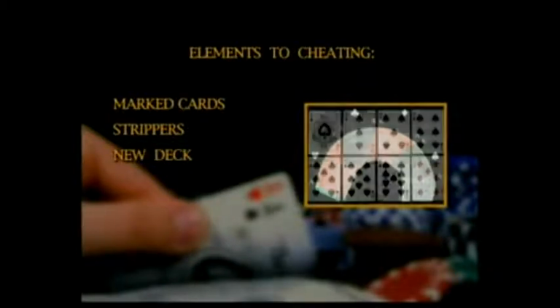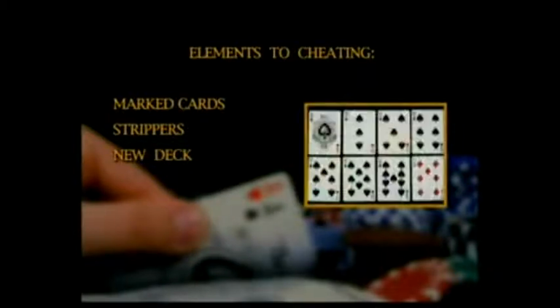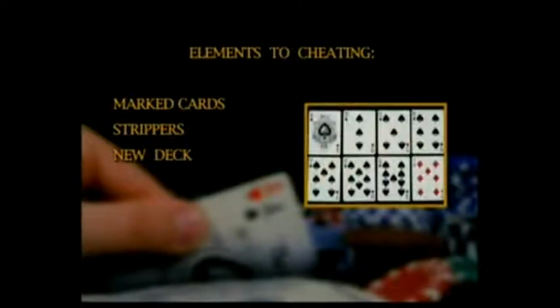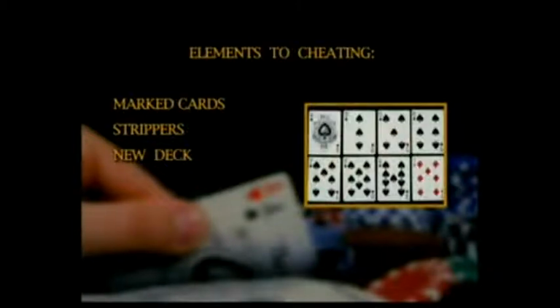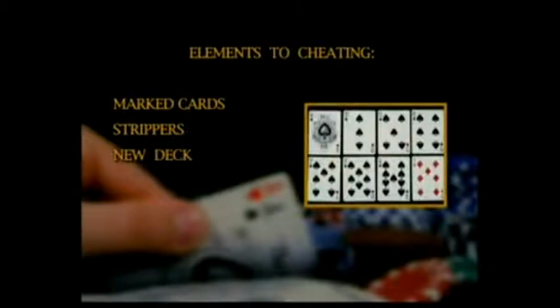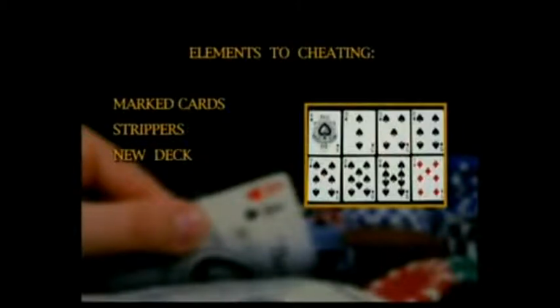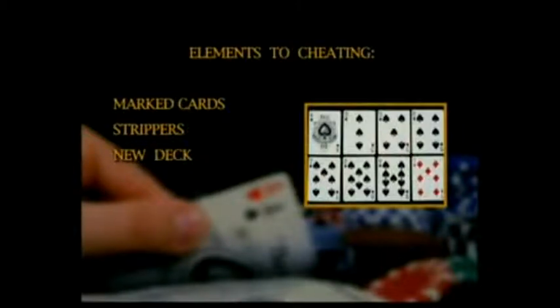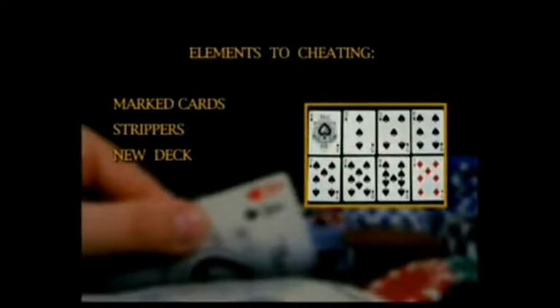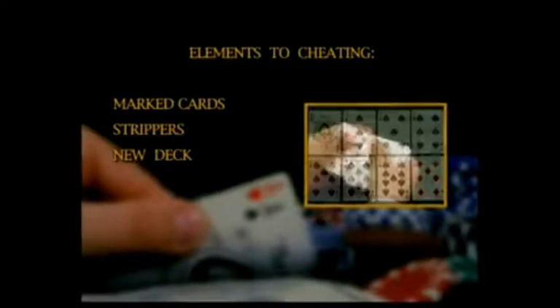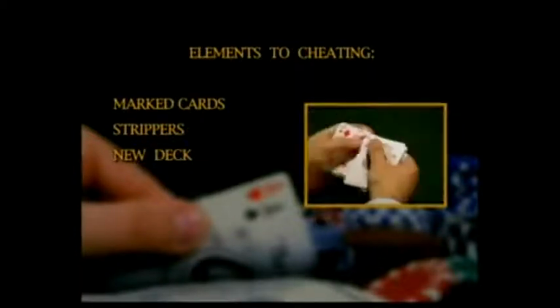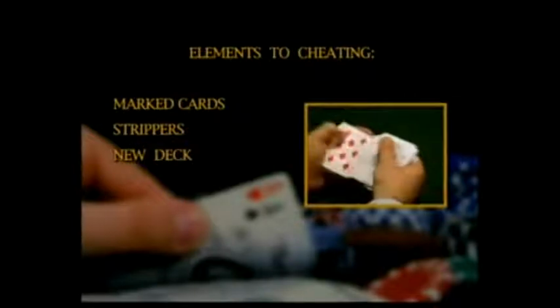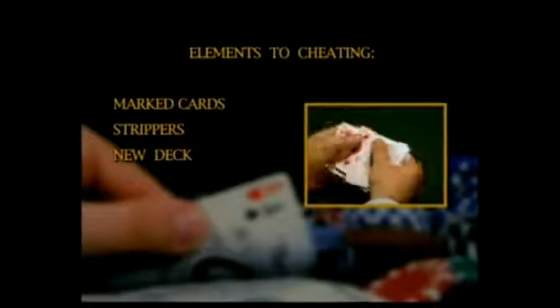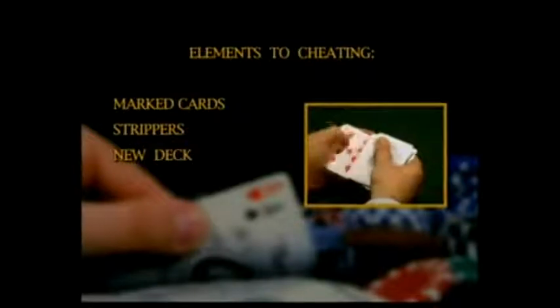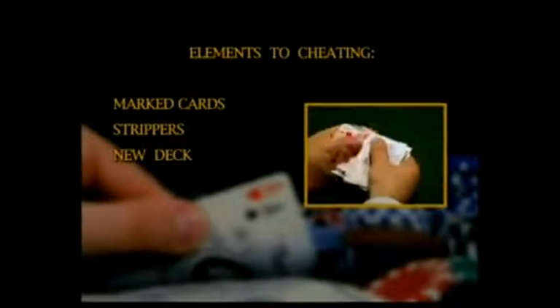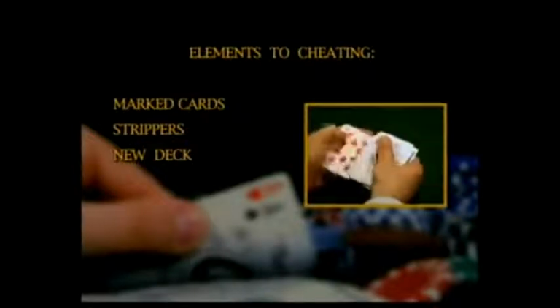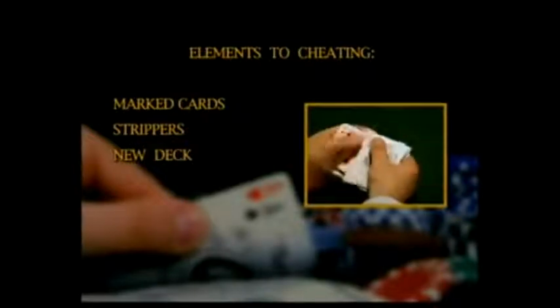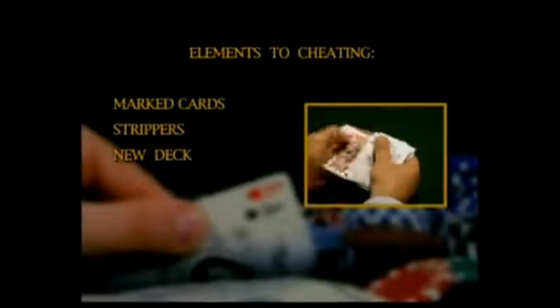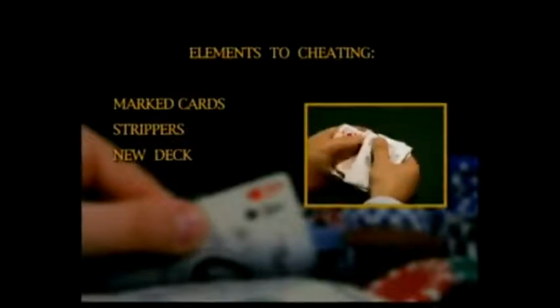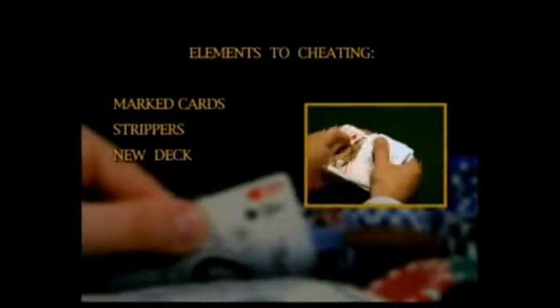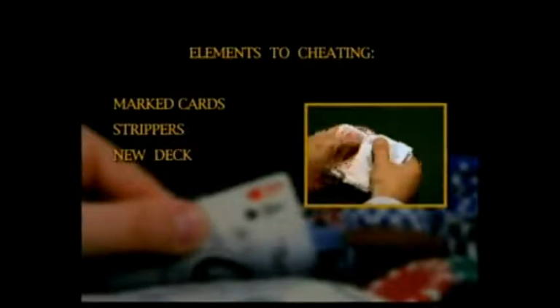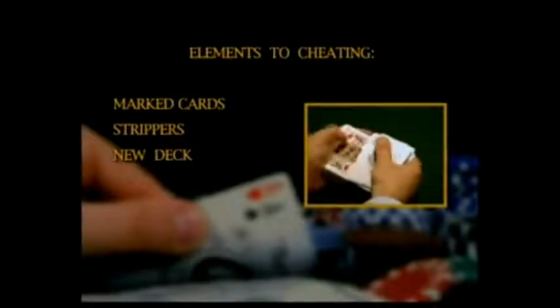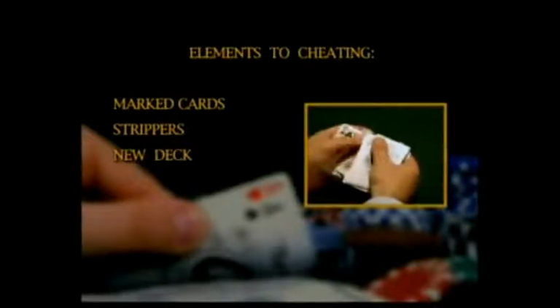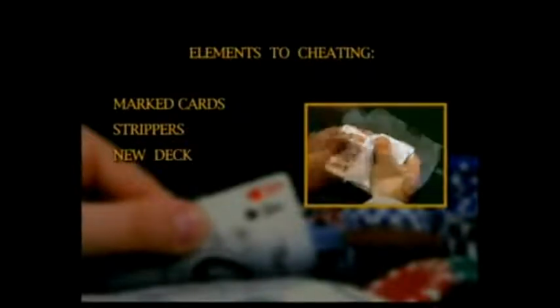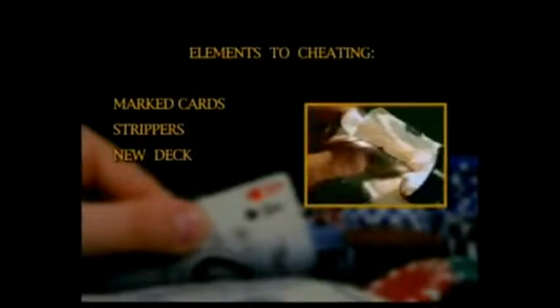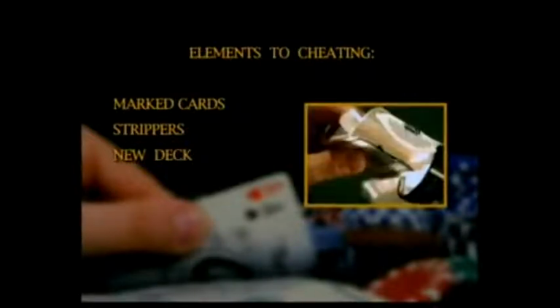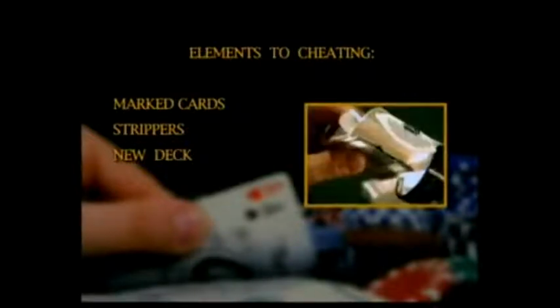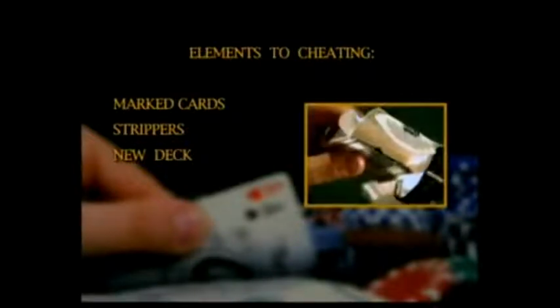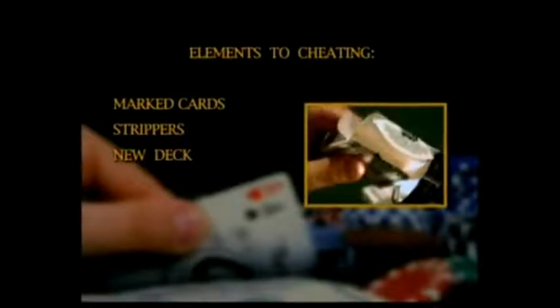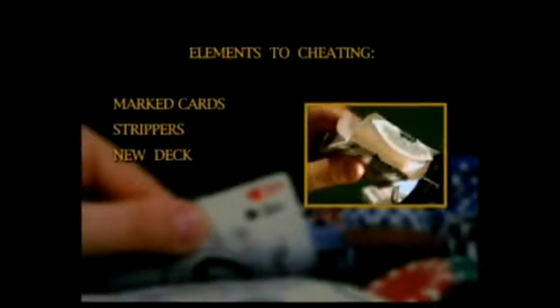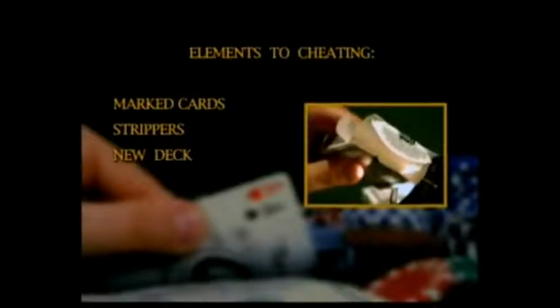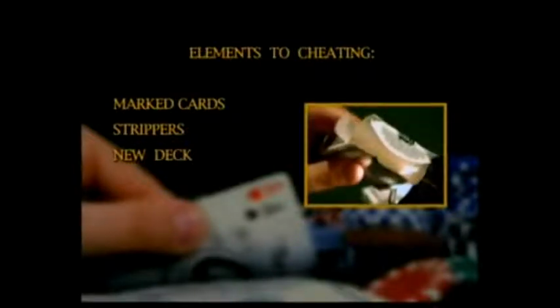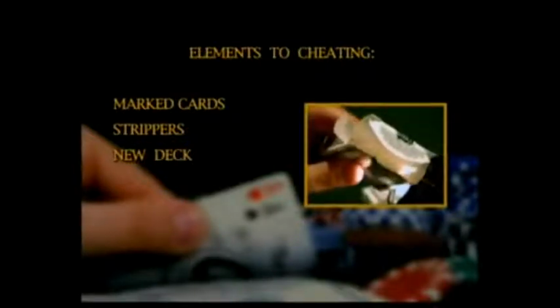Detecting marks is not easy. However, once you know how normal cards are packaged, spotting discrepancies becomes much easier.